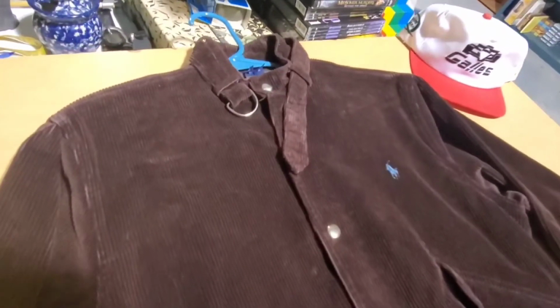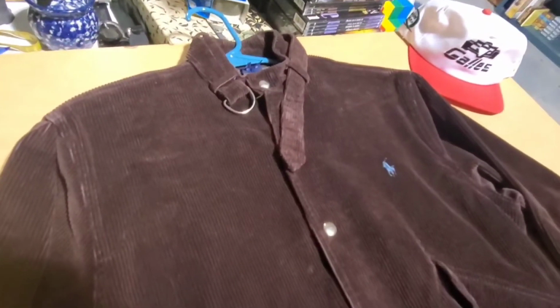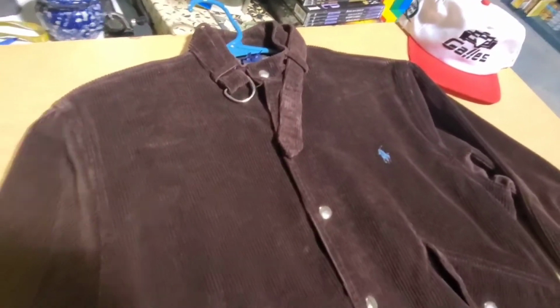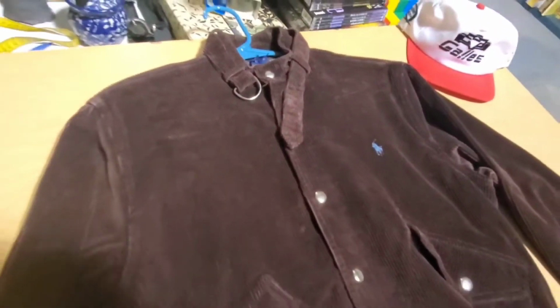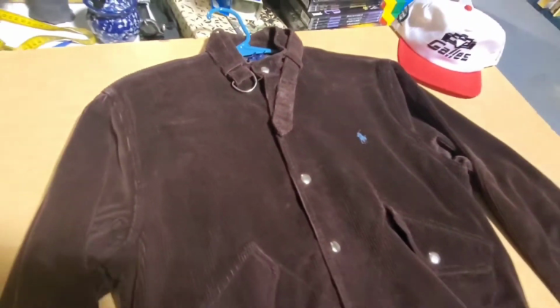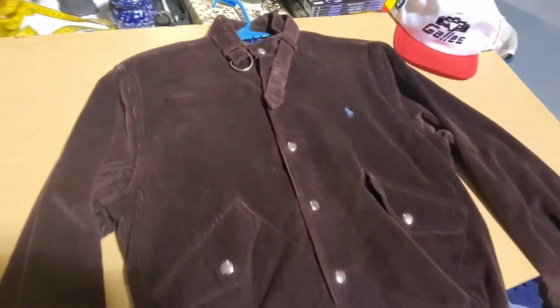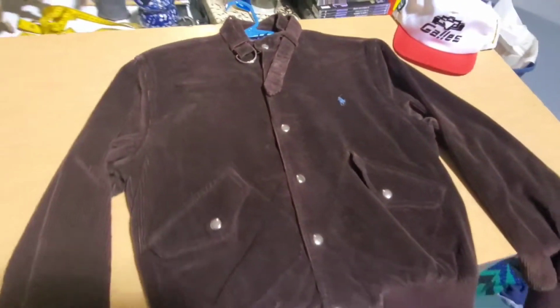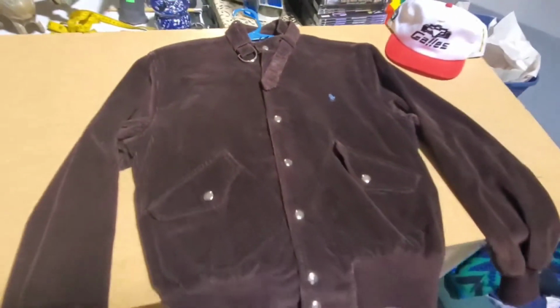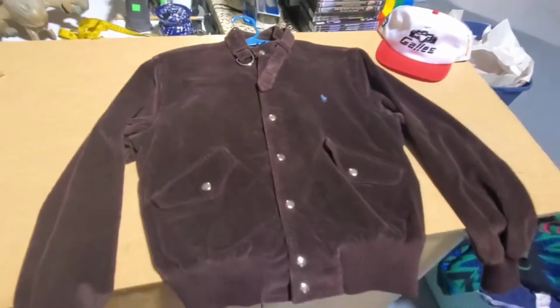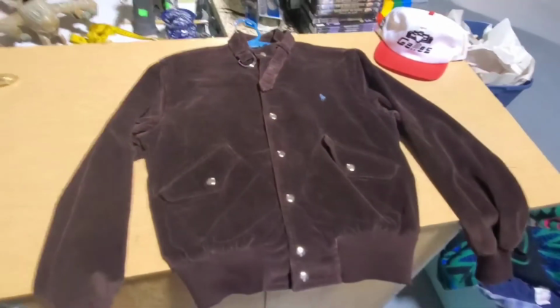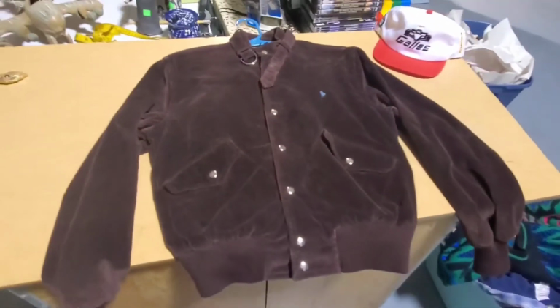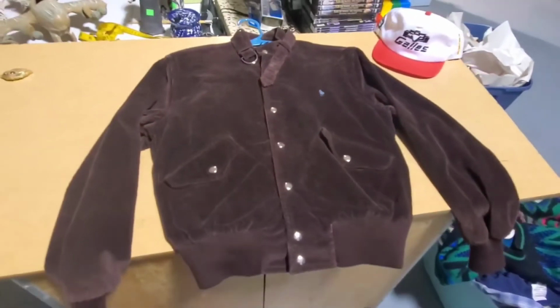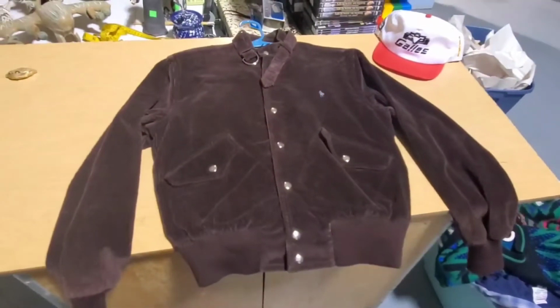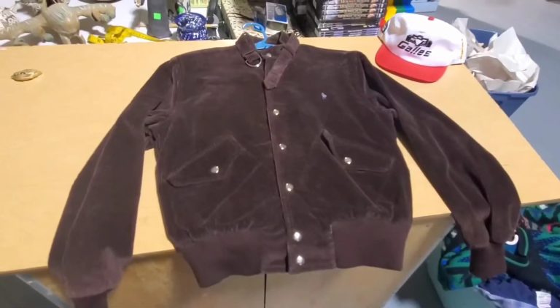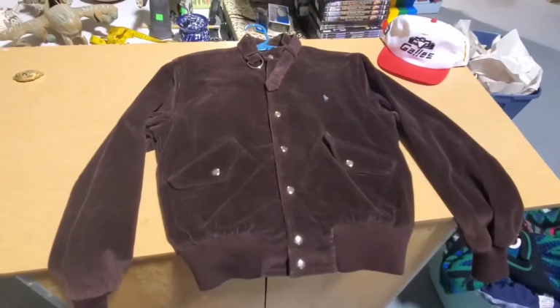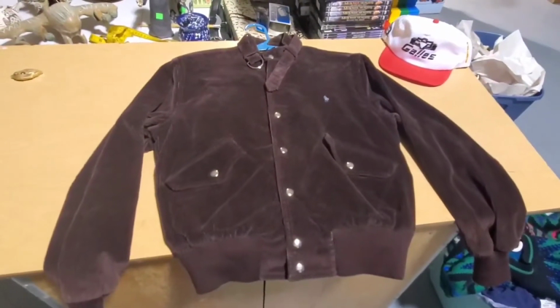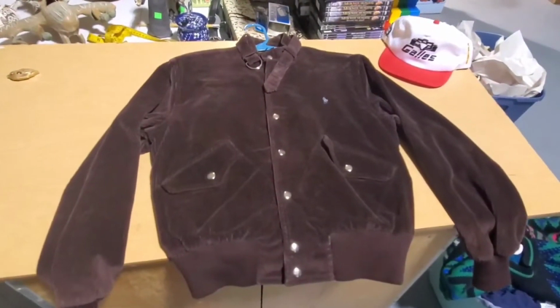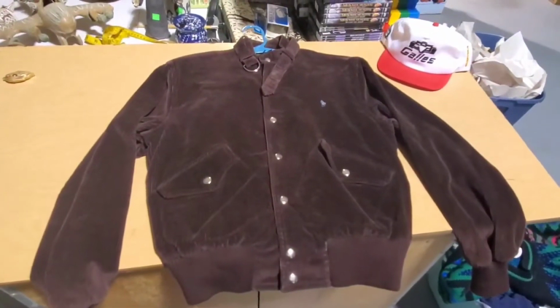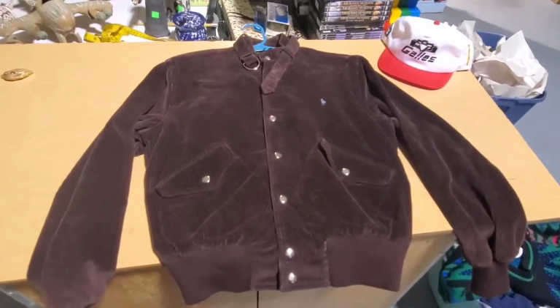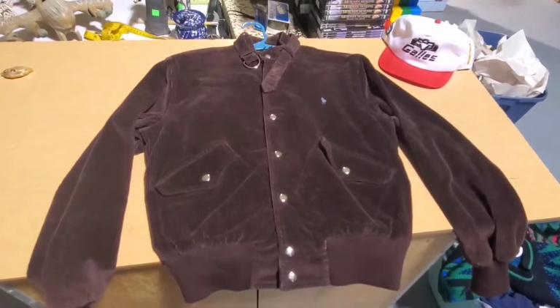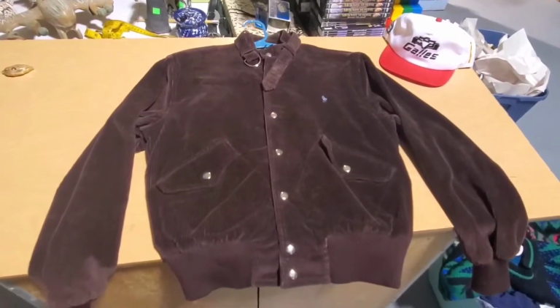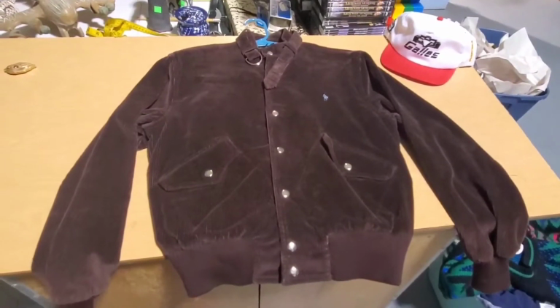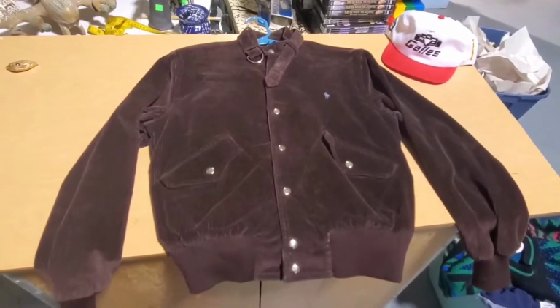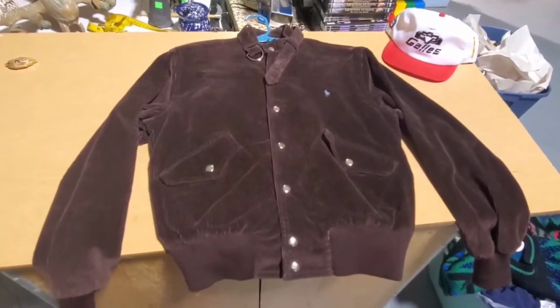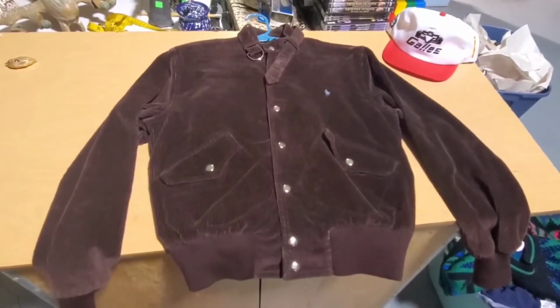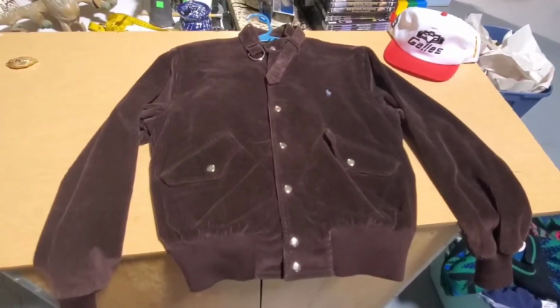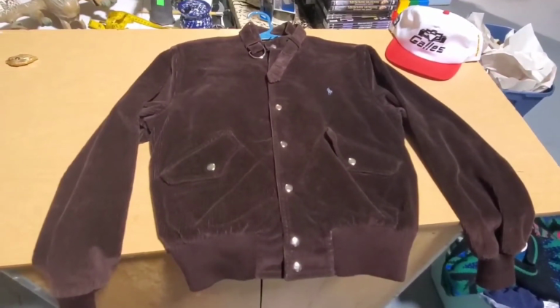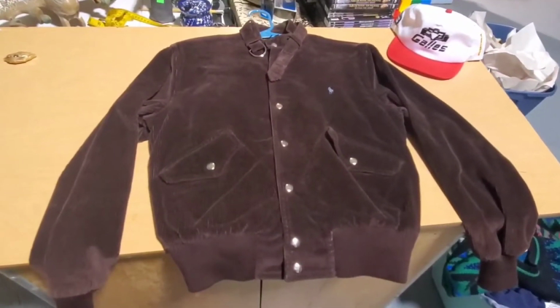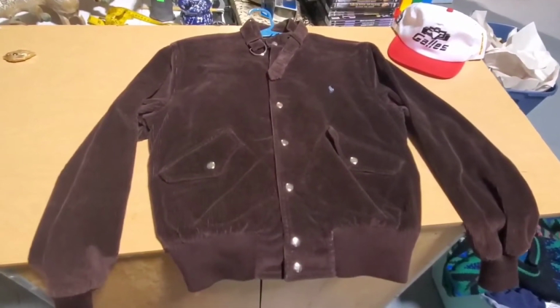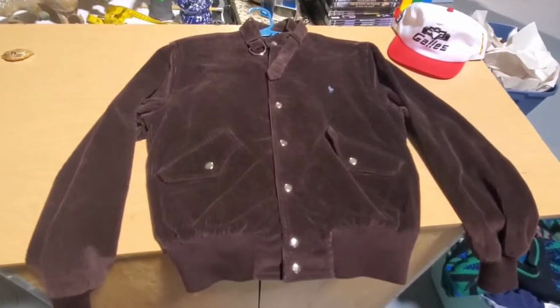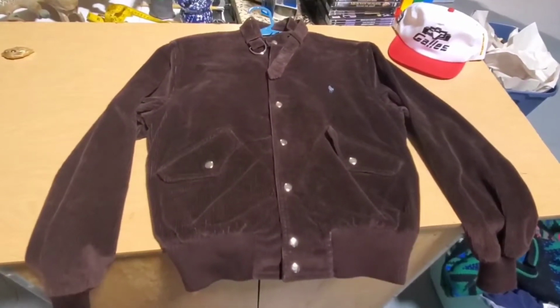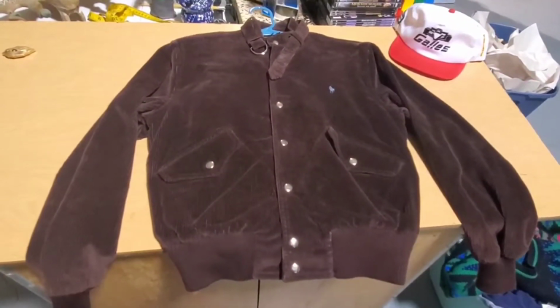If it was a men's jacket I would have tried to get a hundred bucks for it. It's a women's jacket, sold for $30.